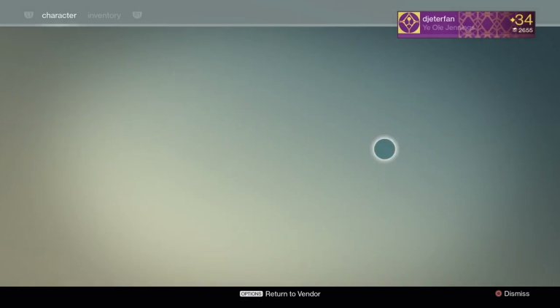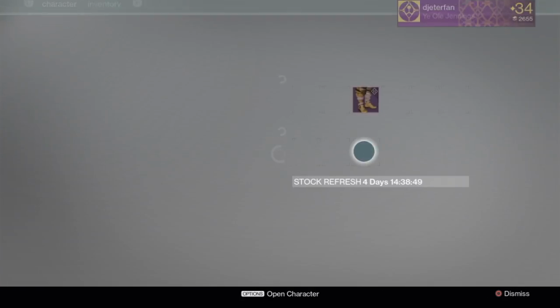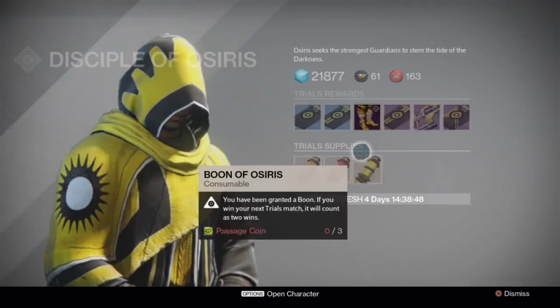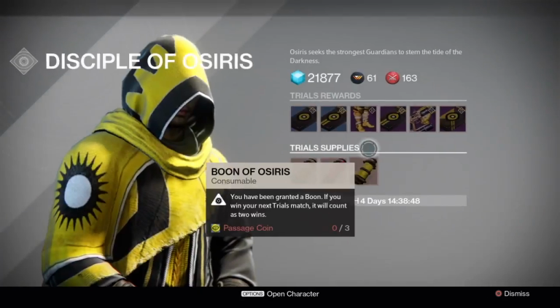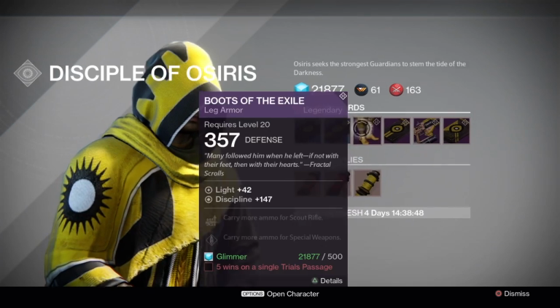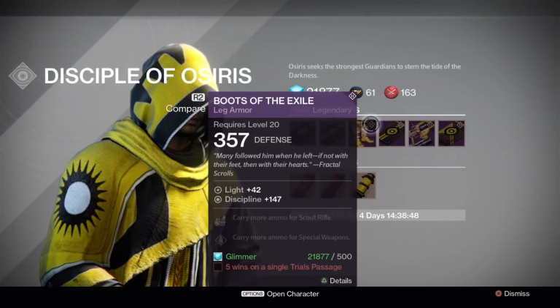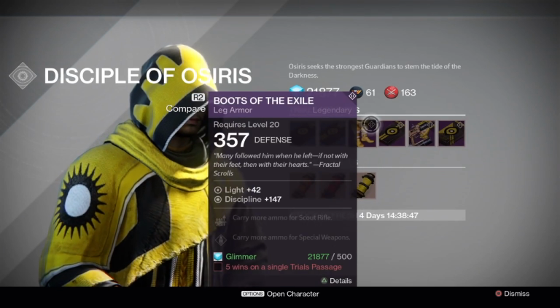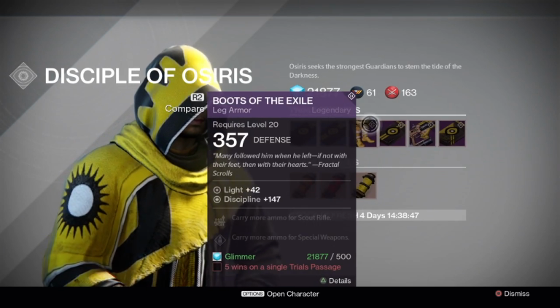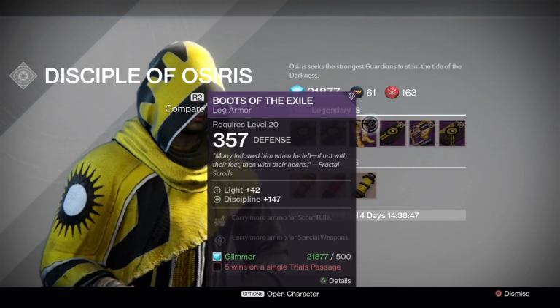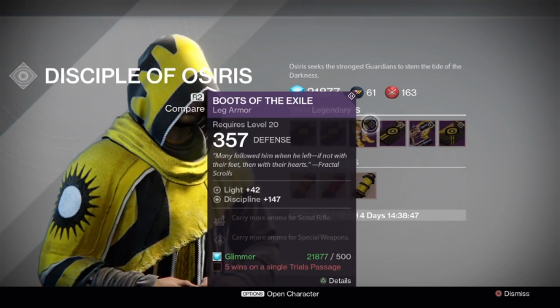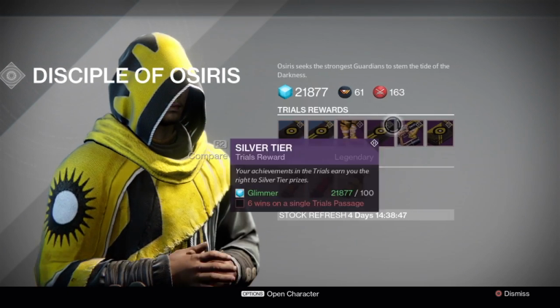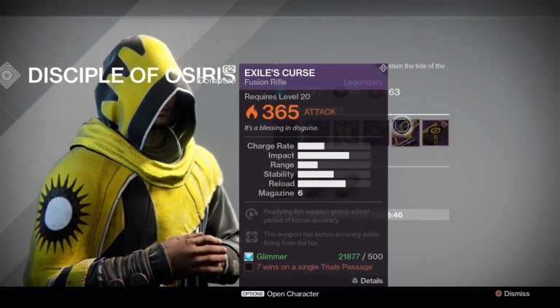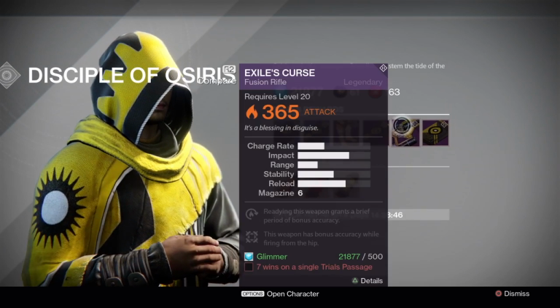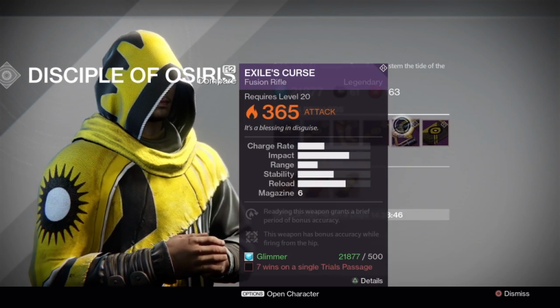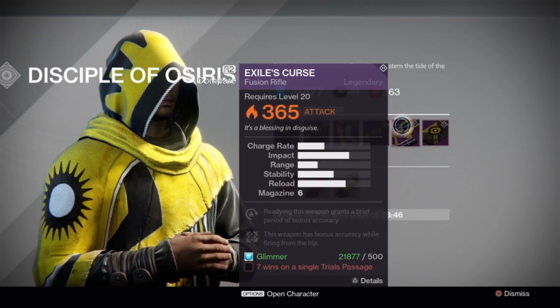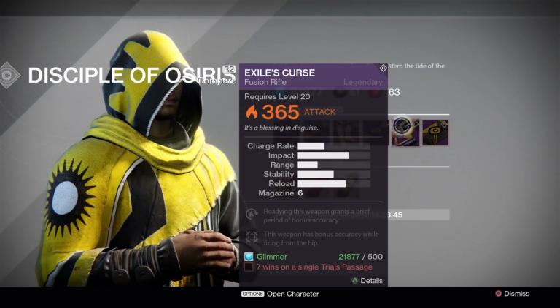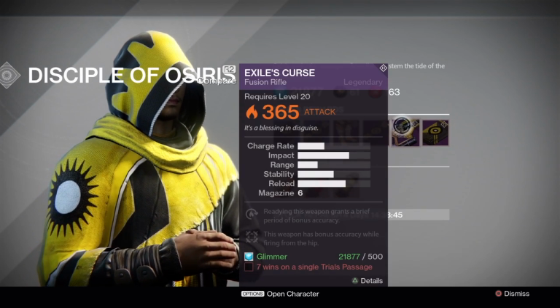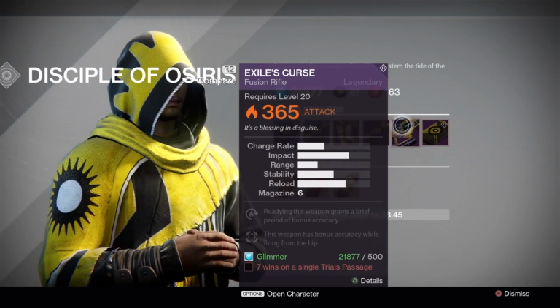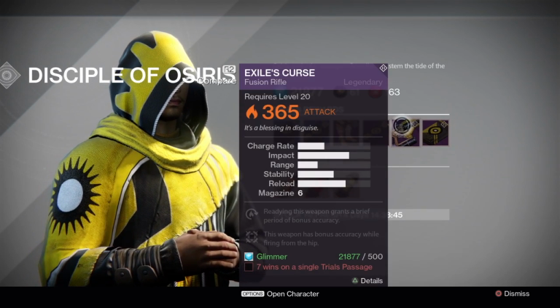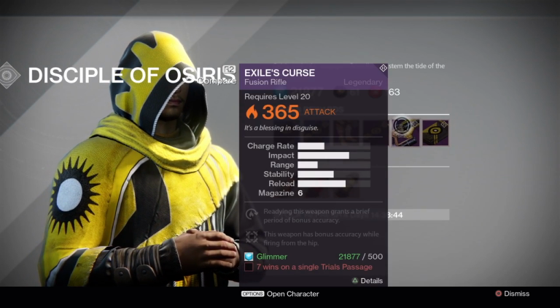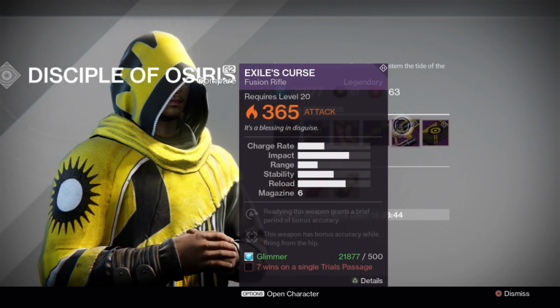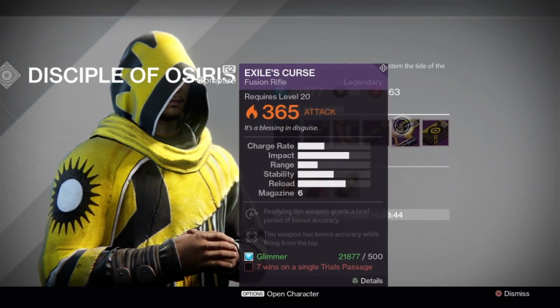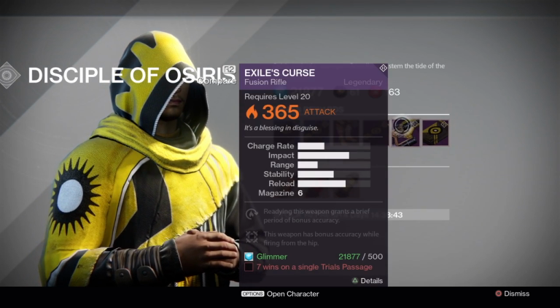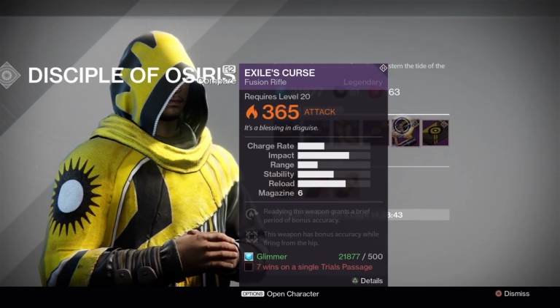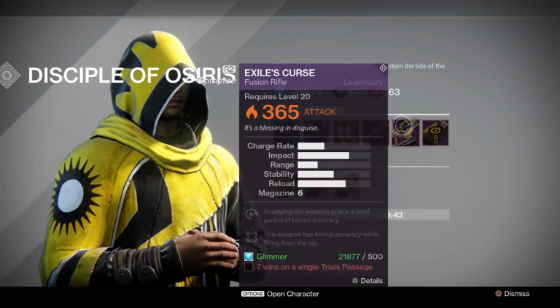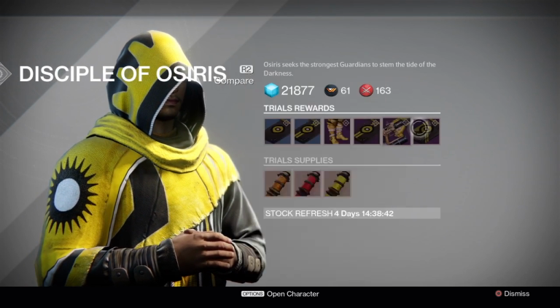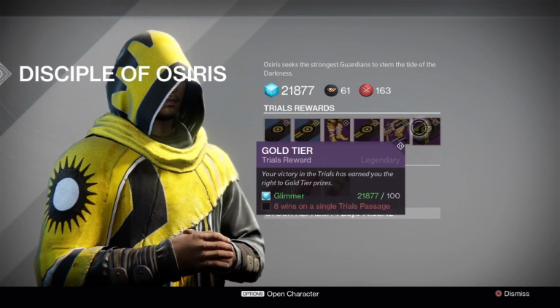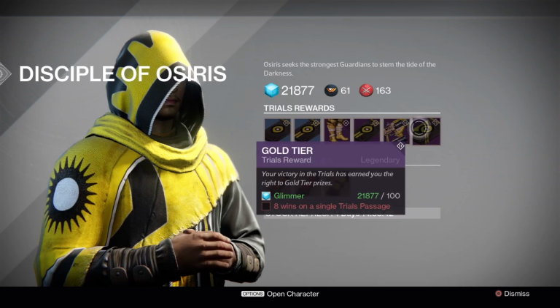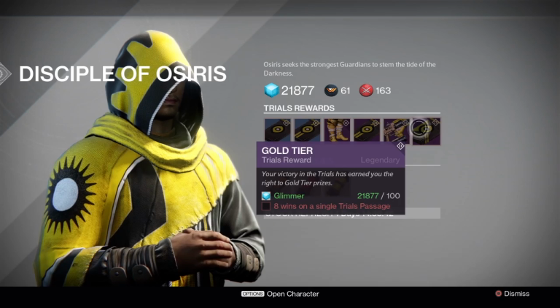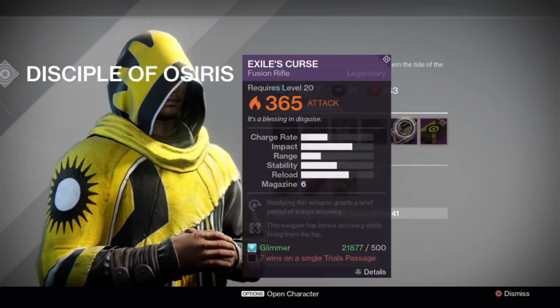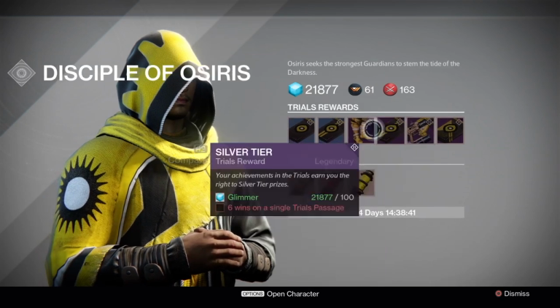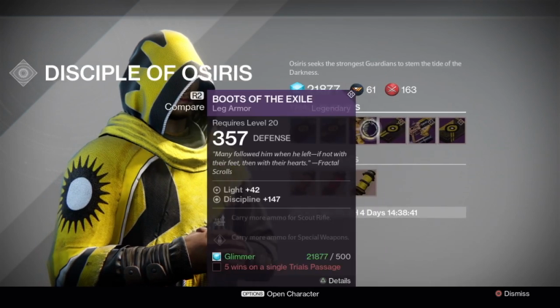Now on to the other tiers — we have the Silver tier and a new fusion rifle called the Exile's Curse, as well as the Gold tier reward.